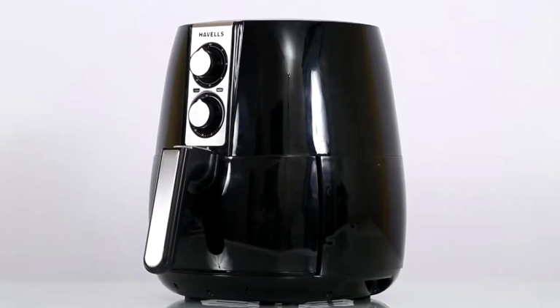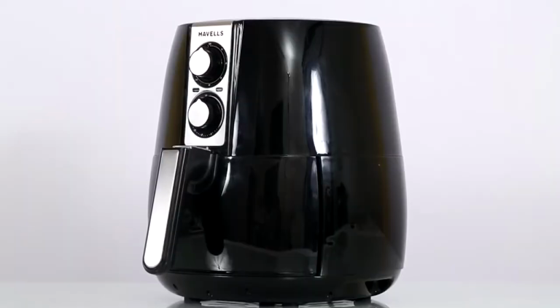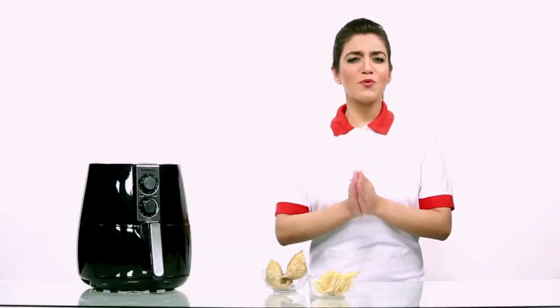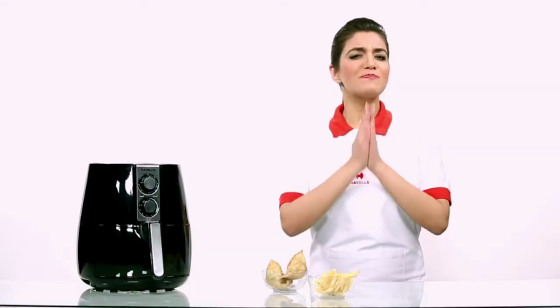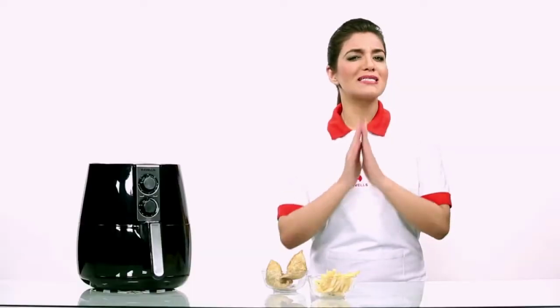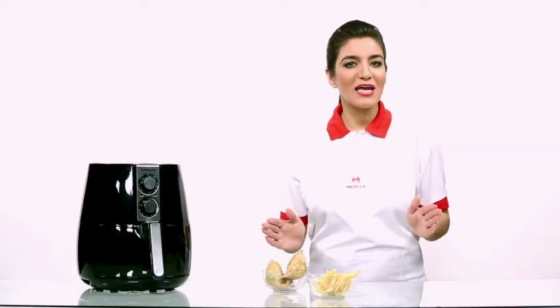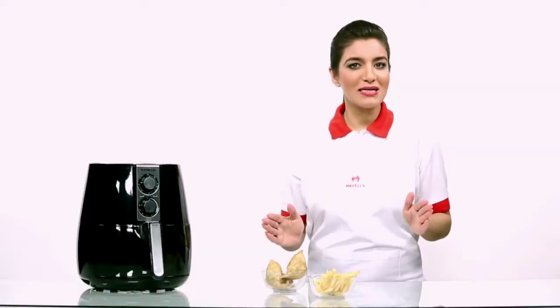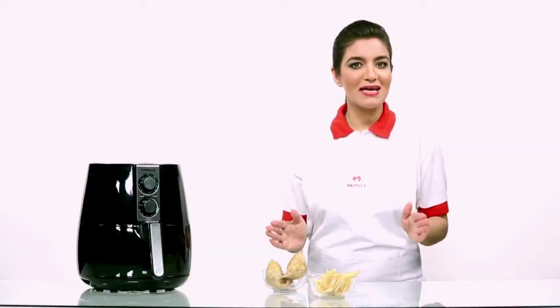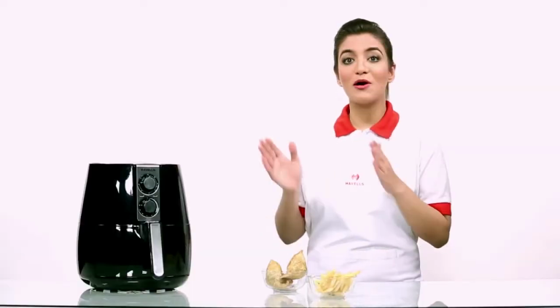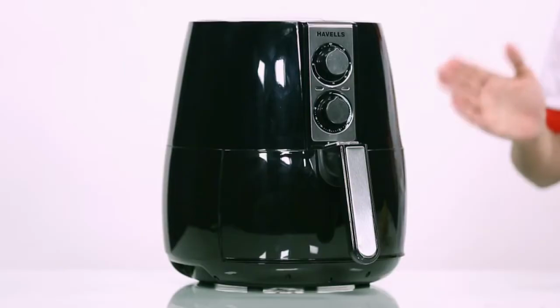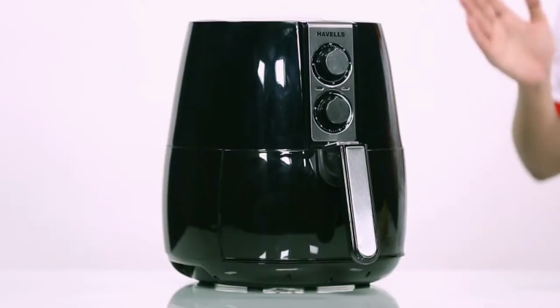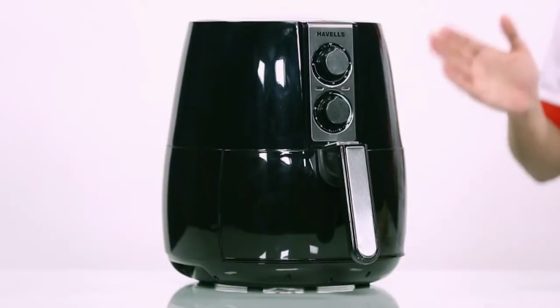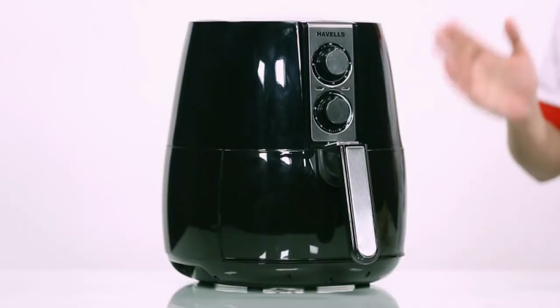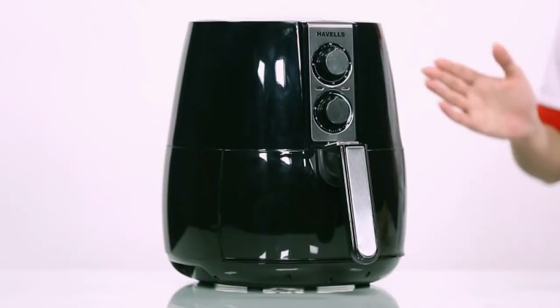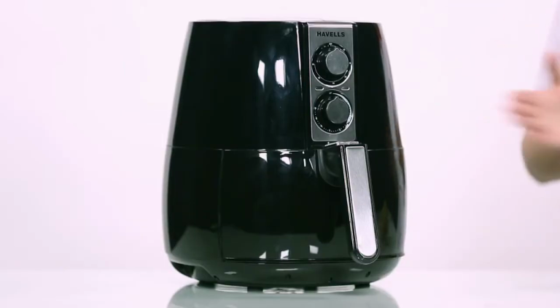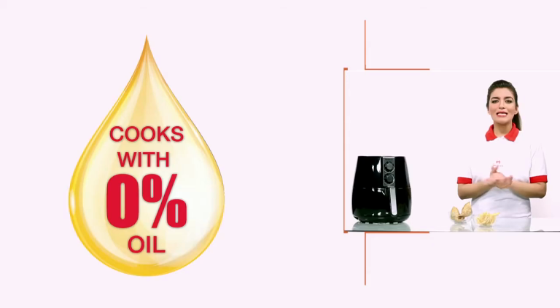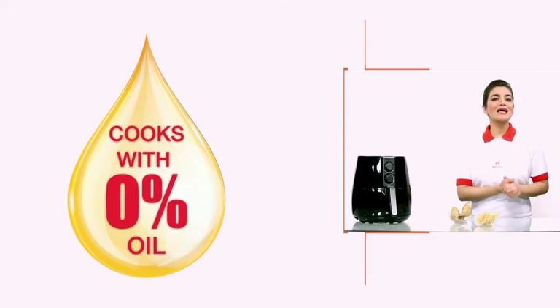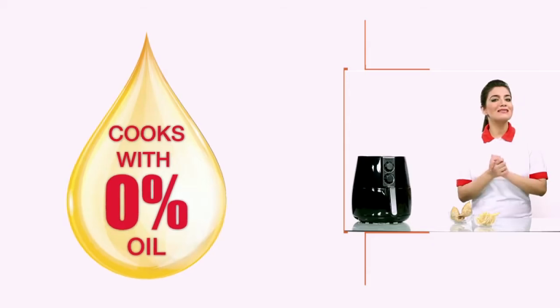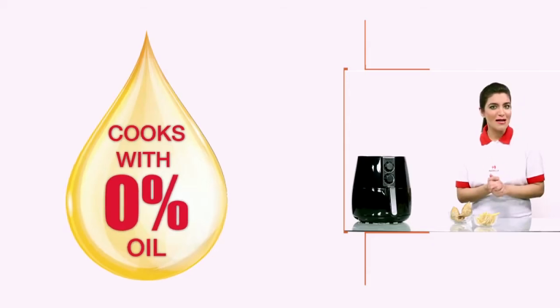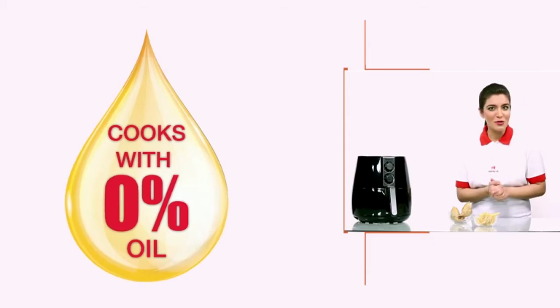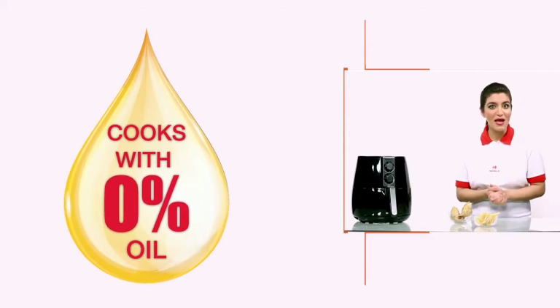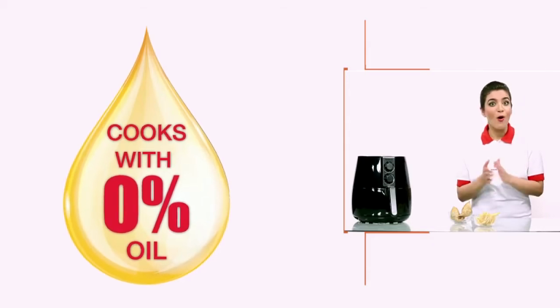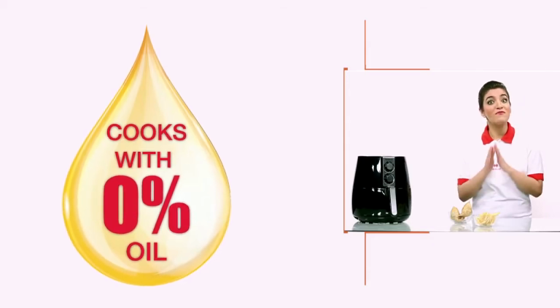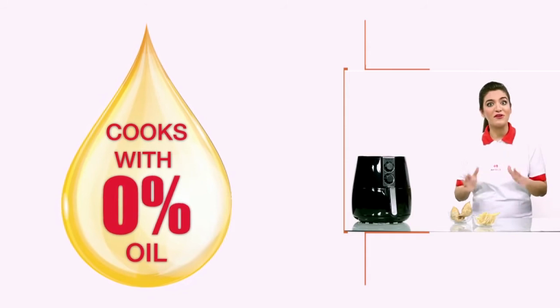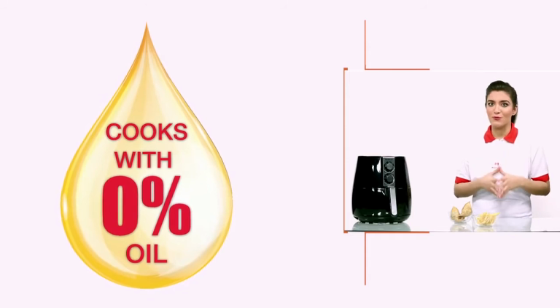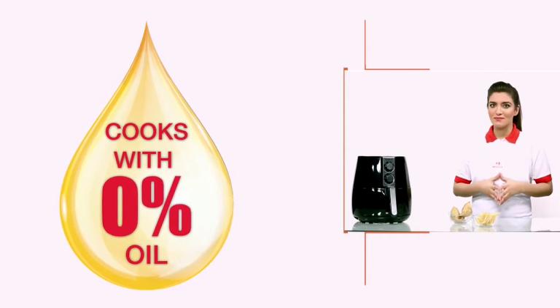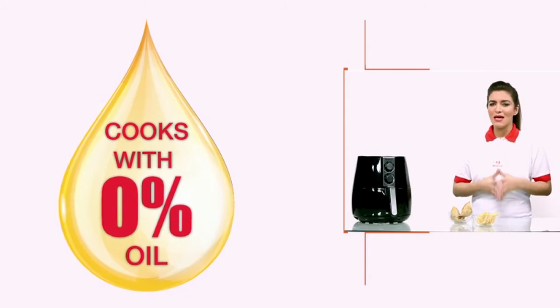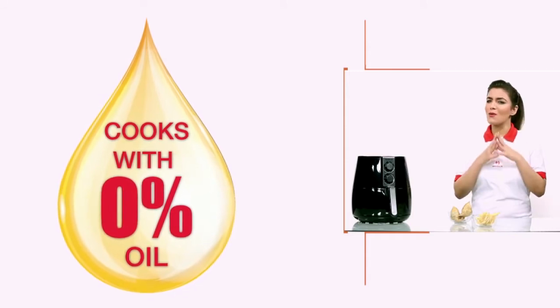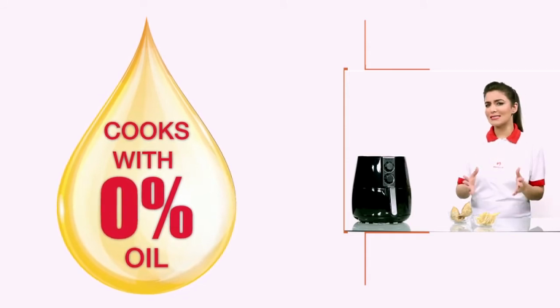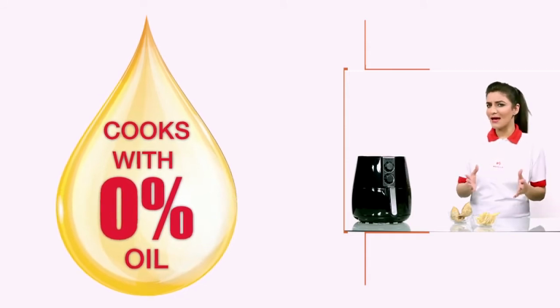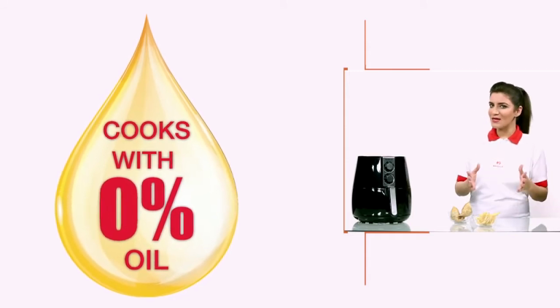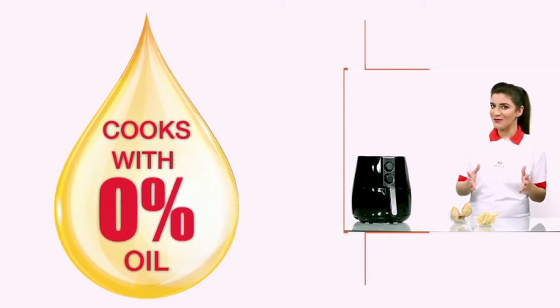The most spectacular thing about Havel's Air Fryer is that it helps you make oil-free food. Now isn't that wonderful?